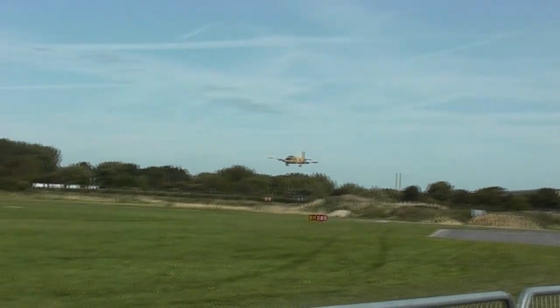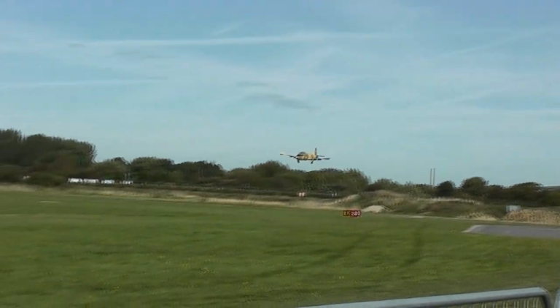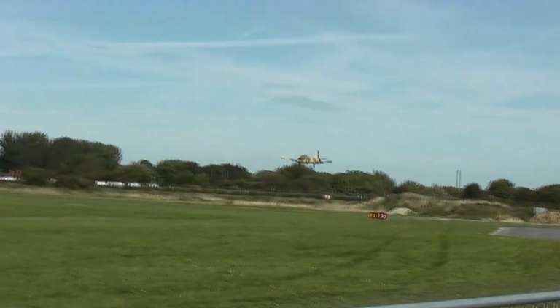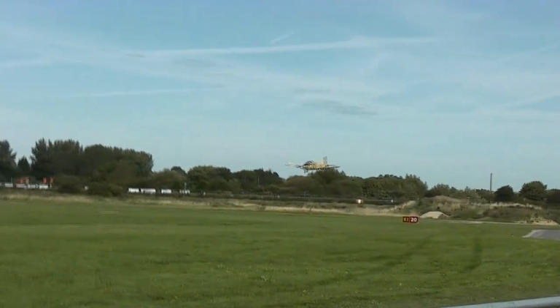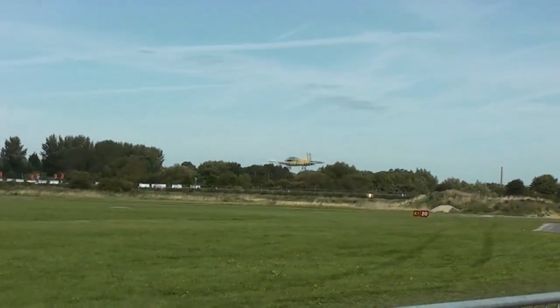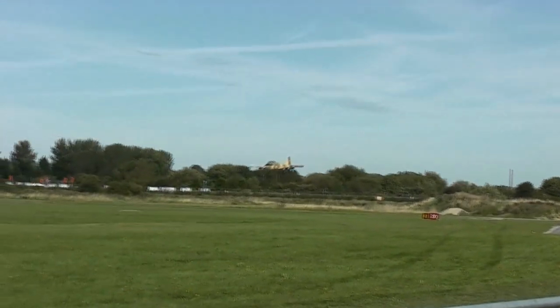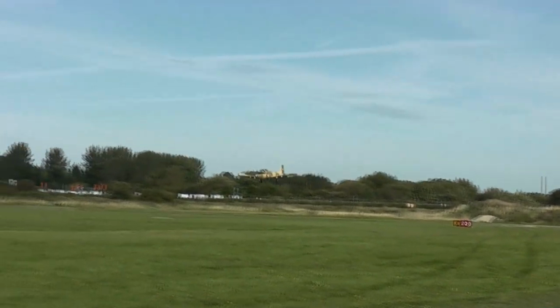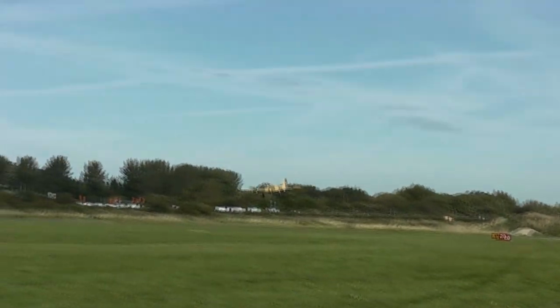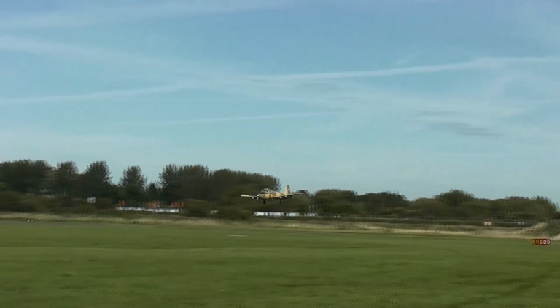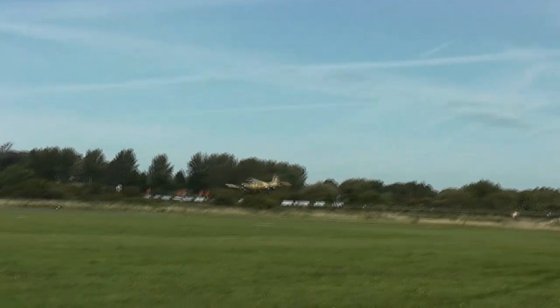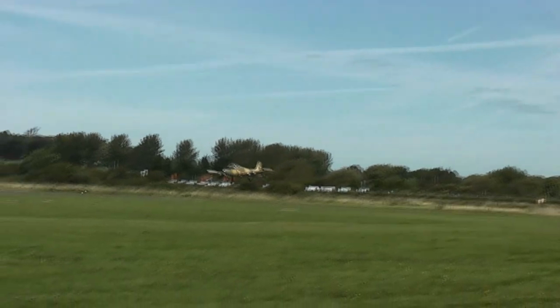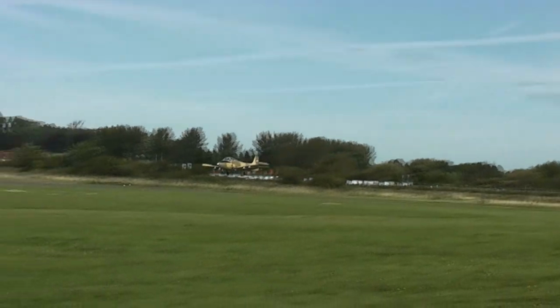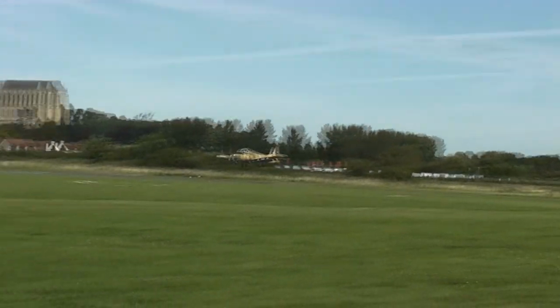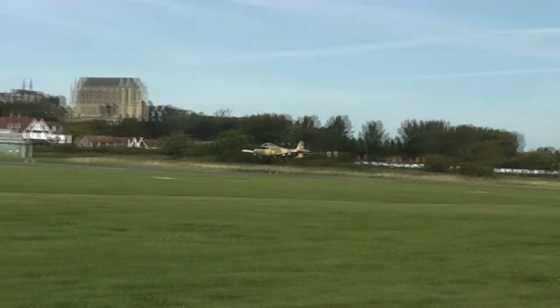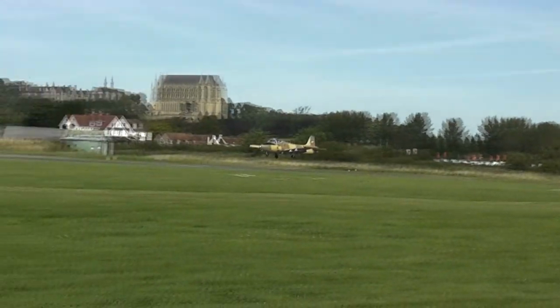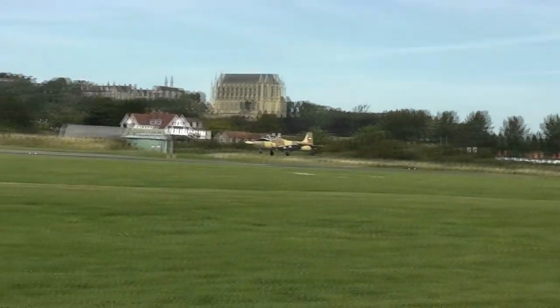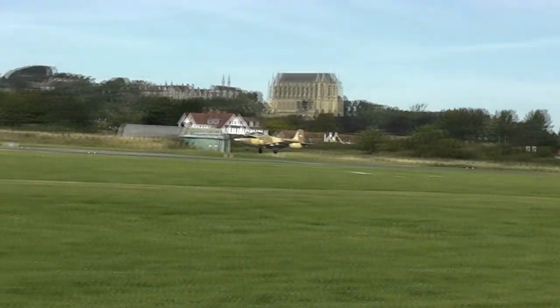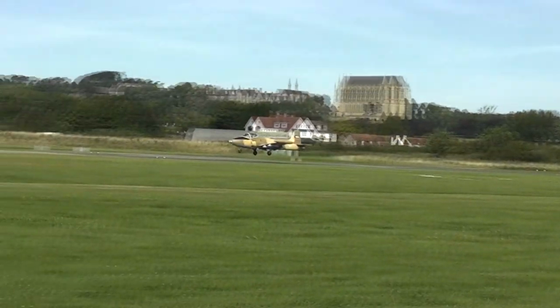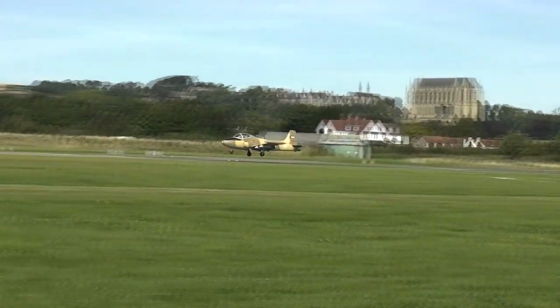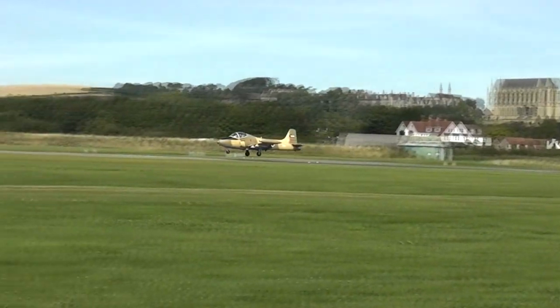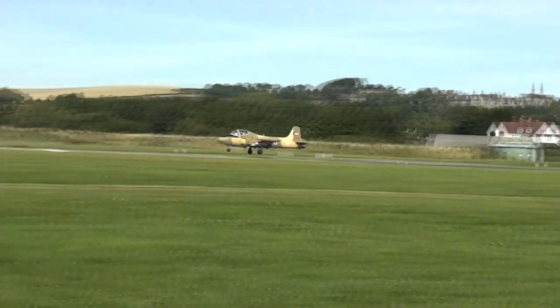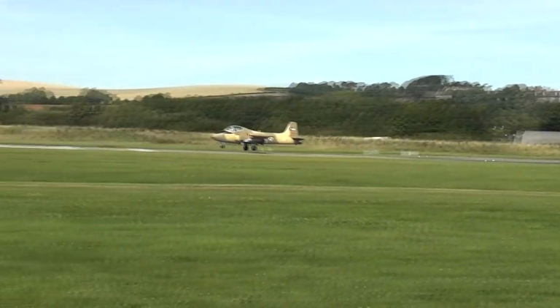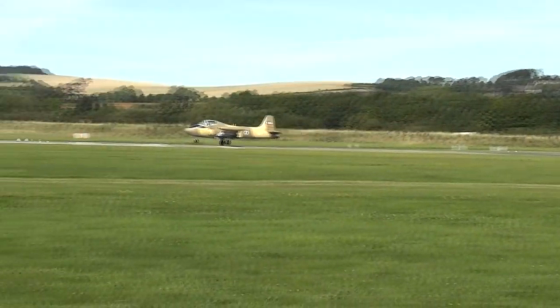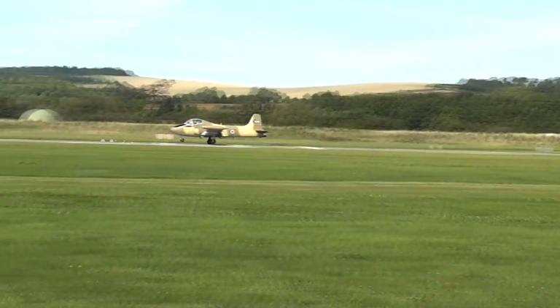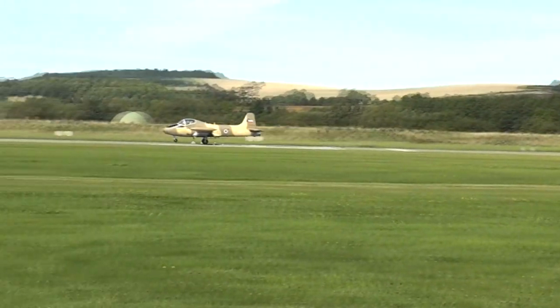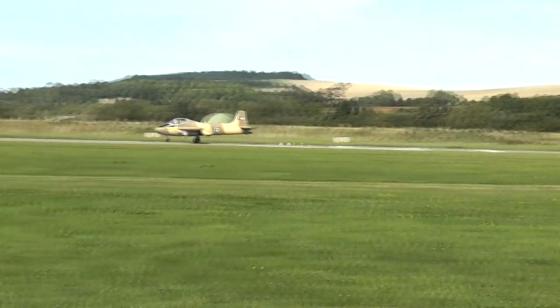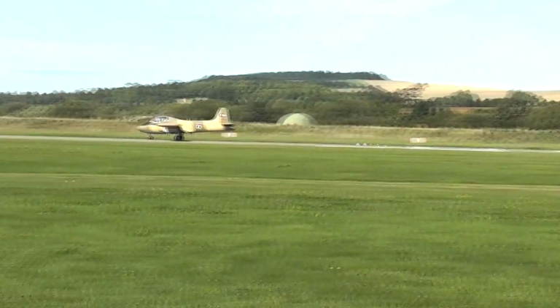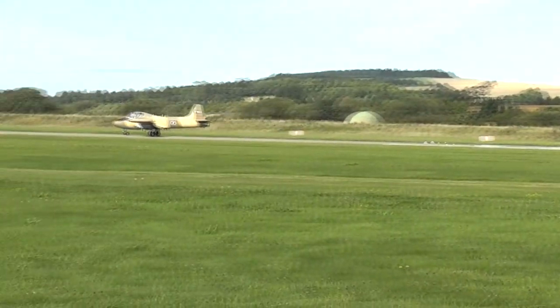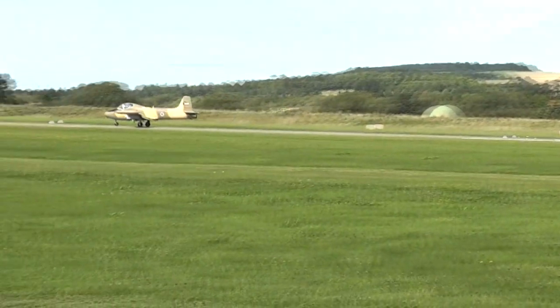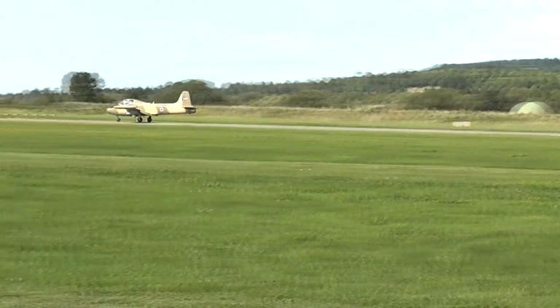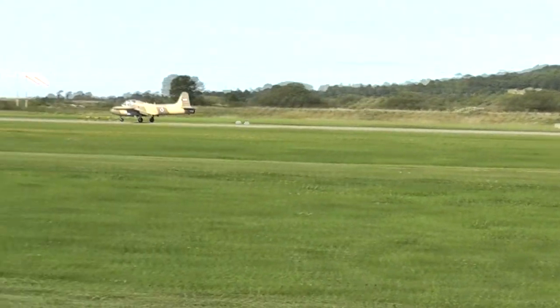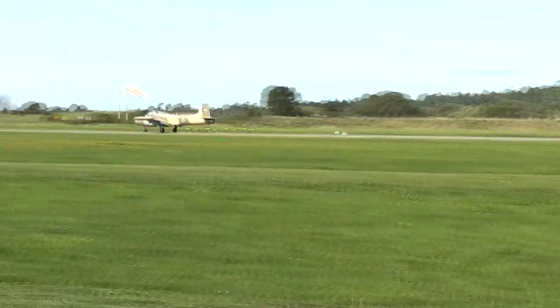Speed around 100 knots in the flare, some flat down, very gentle flare — beautifully done.